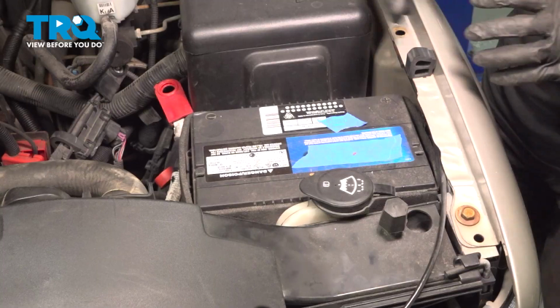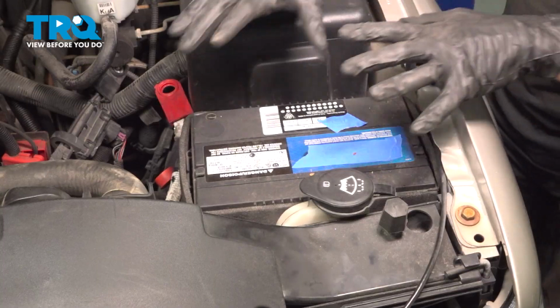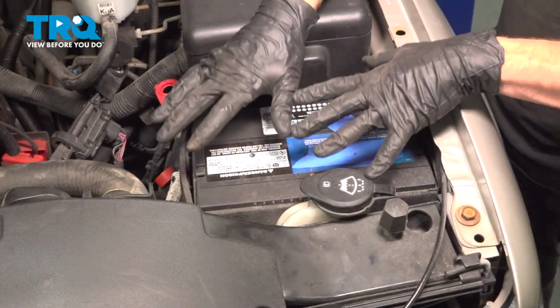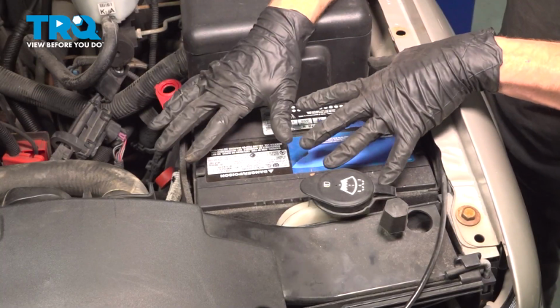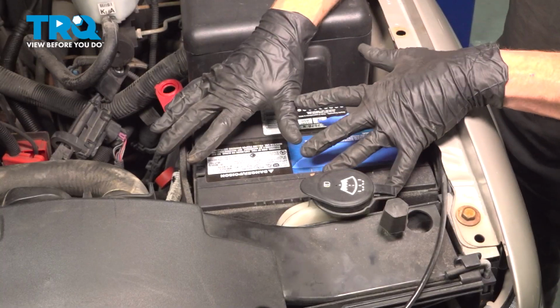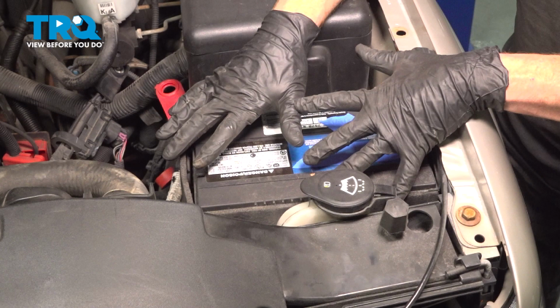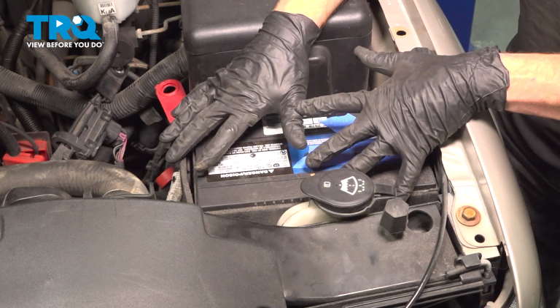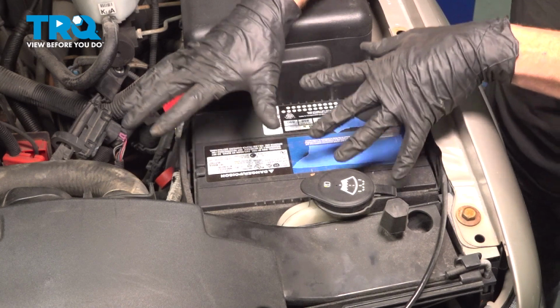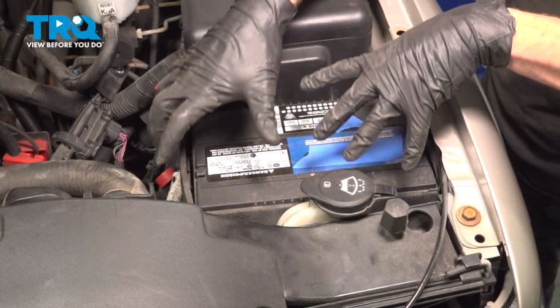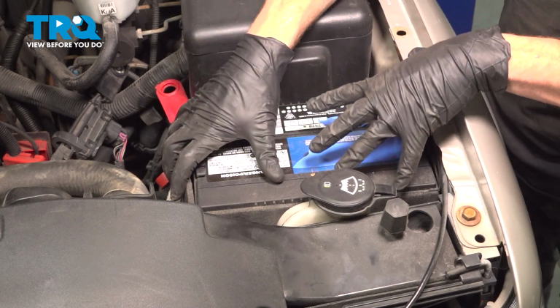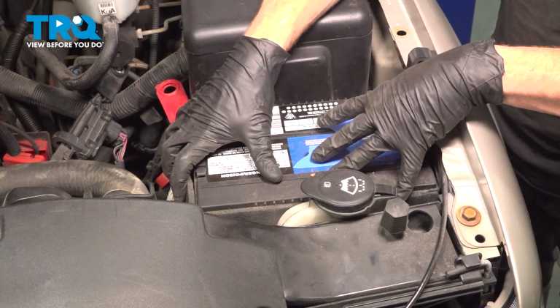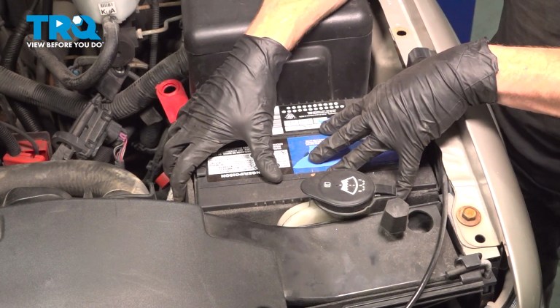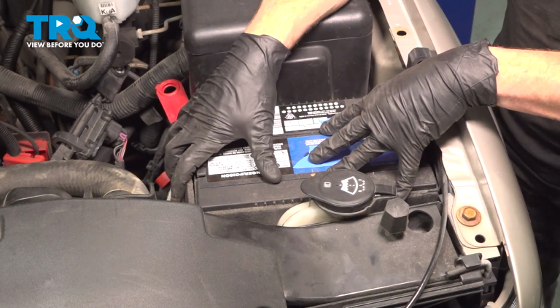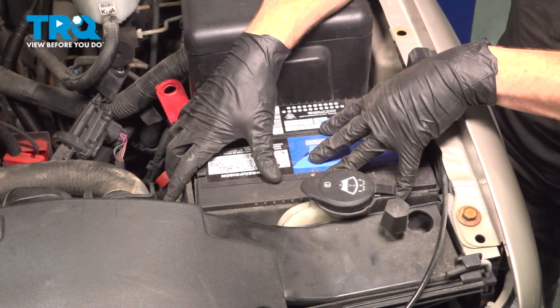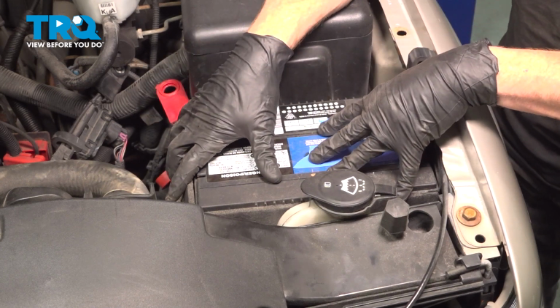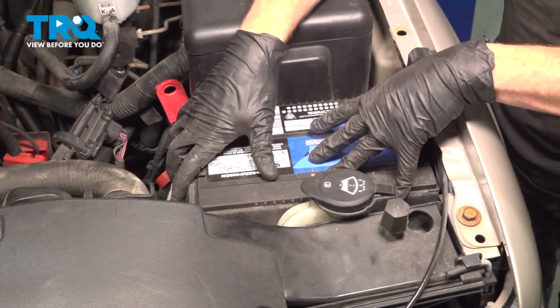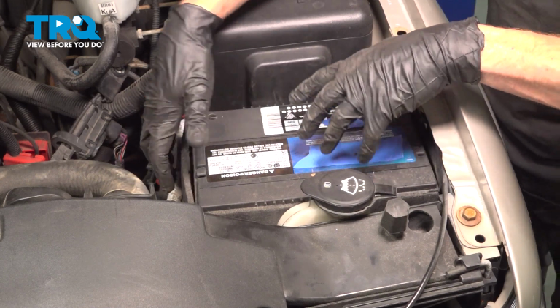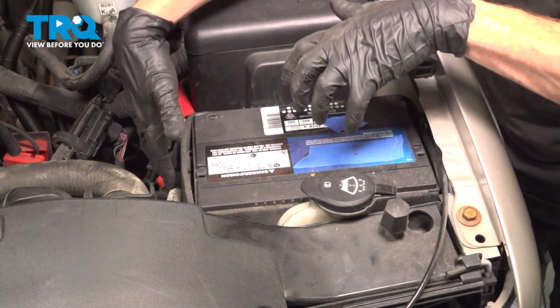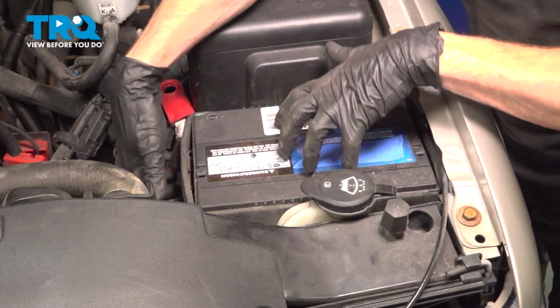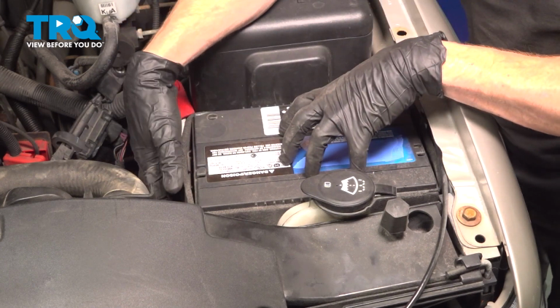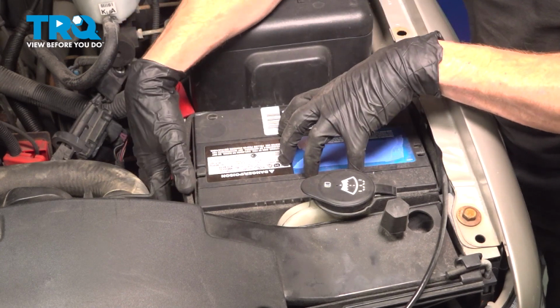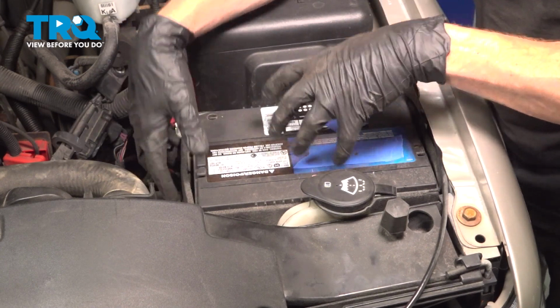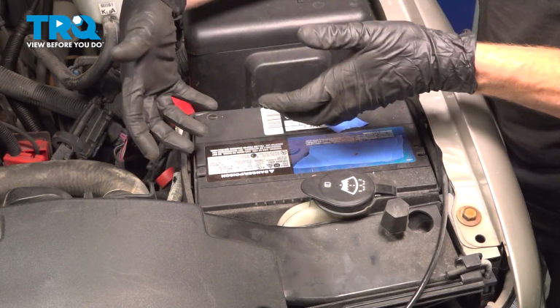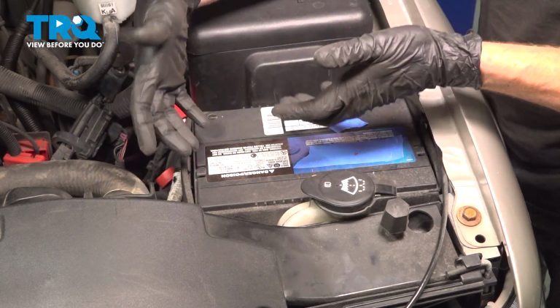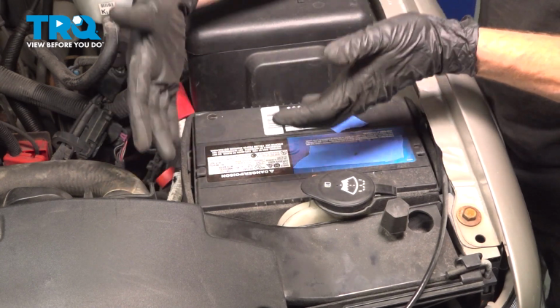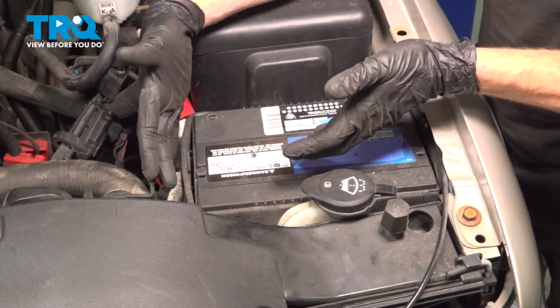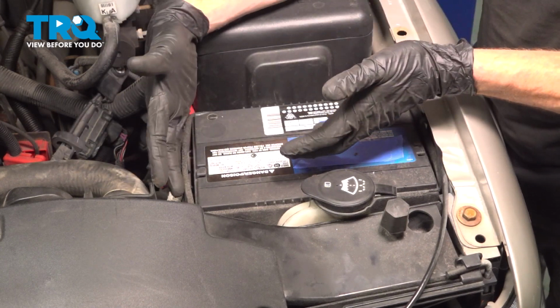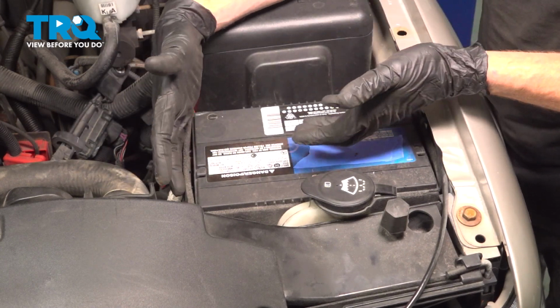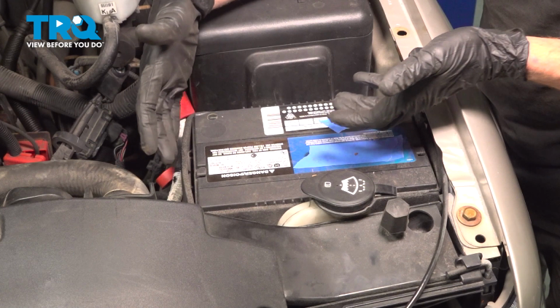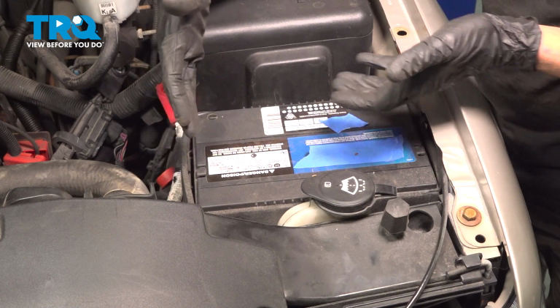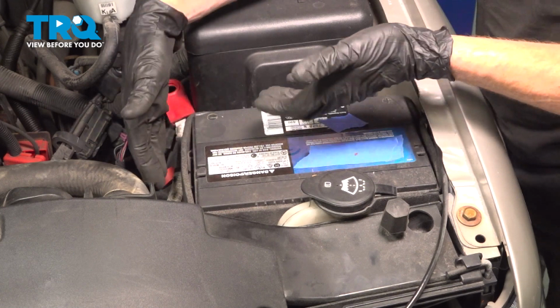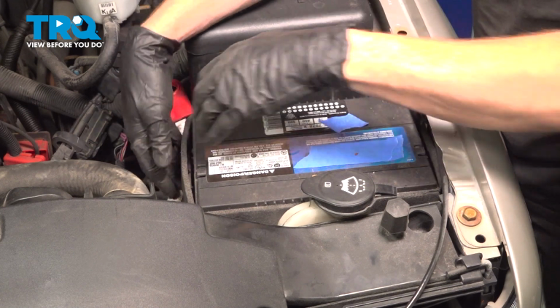Now that we have the hold down out of there, let's start removing the battery. As you start lifting this up, be extremely careful because it is heavy.